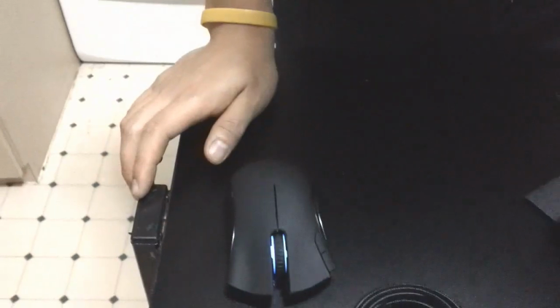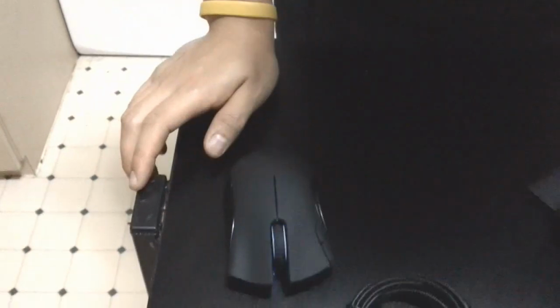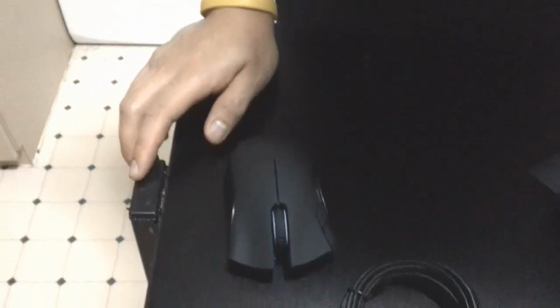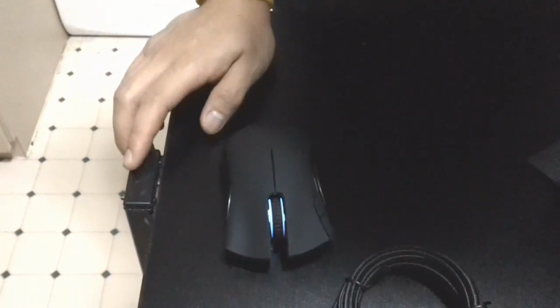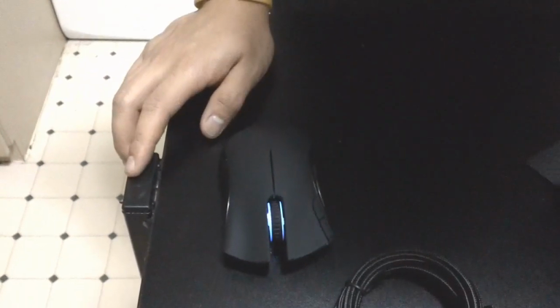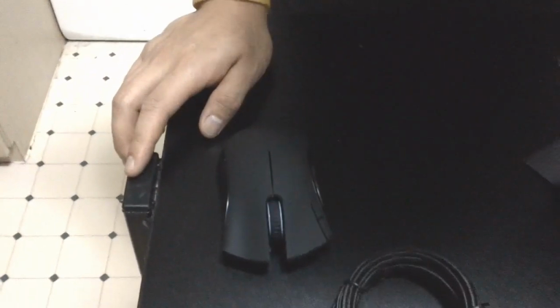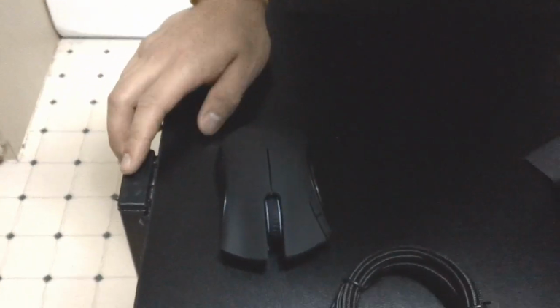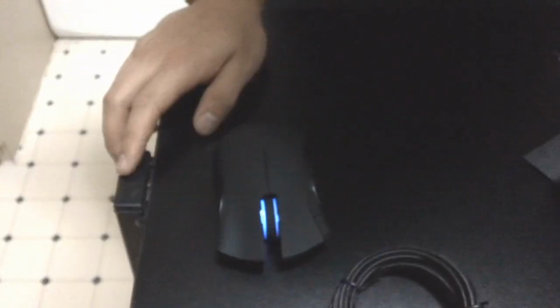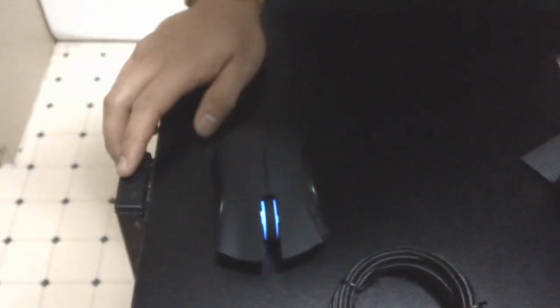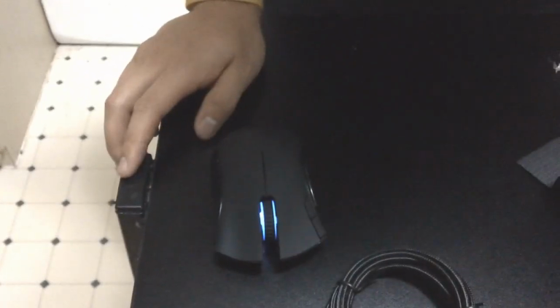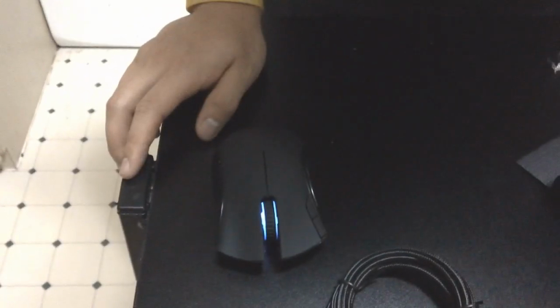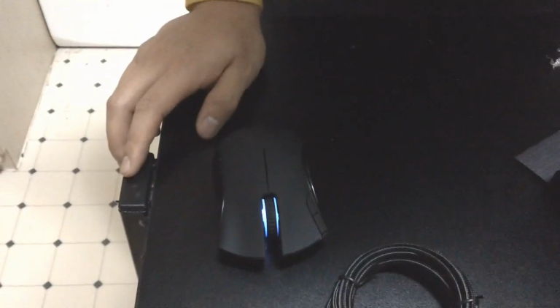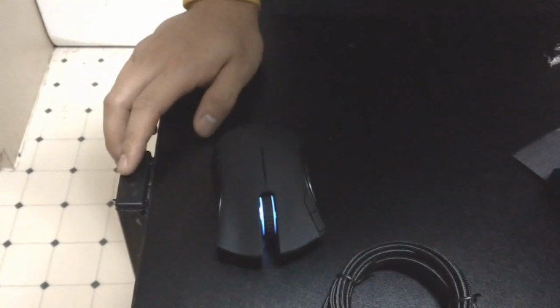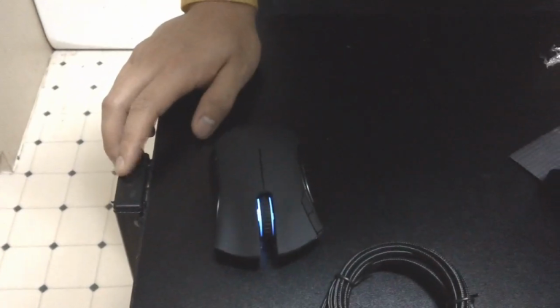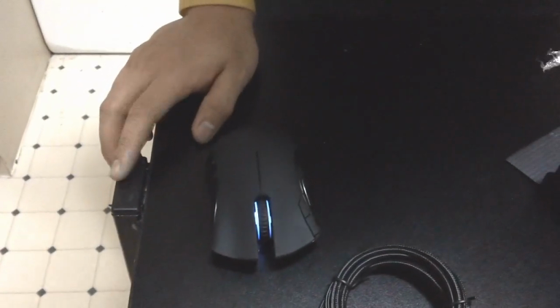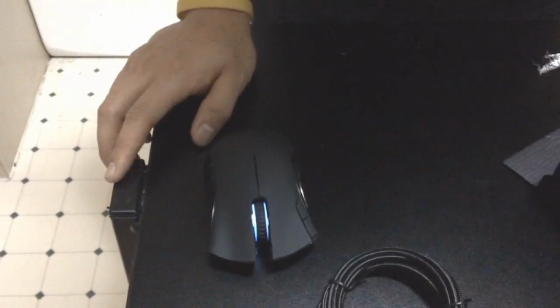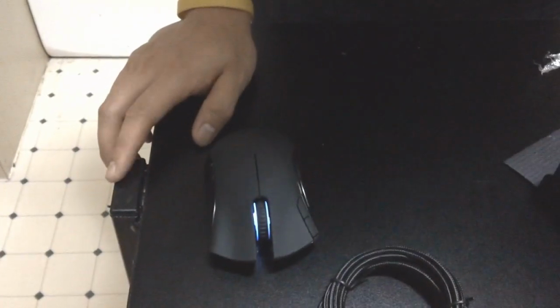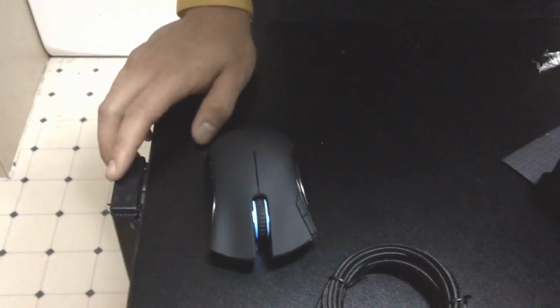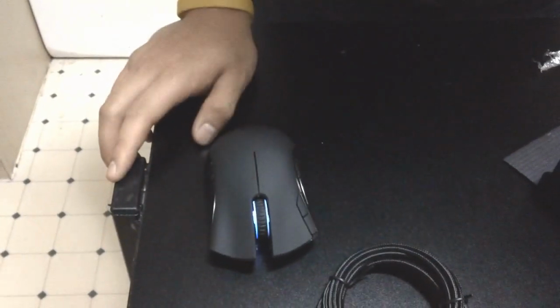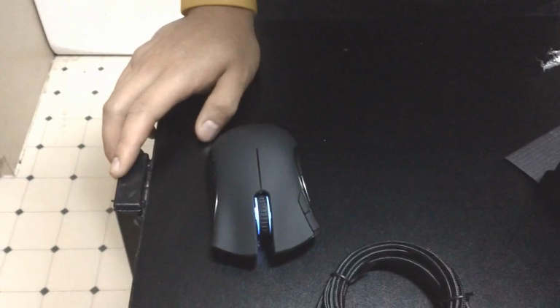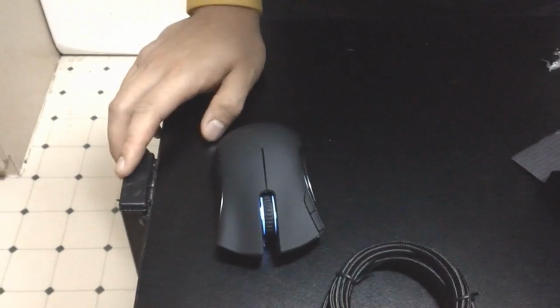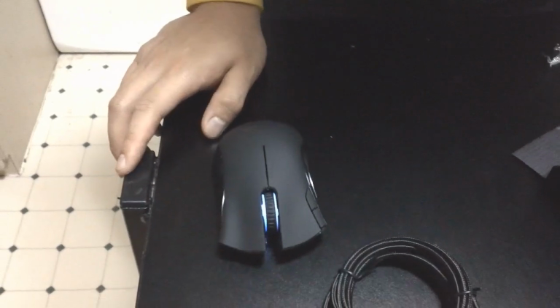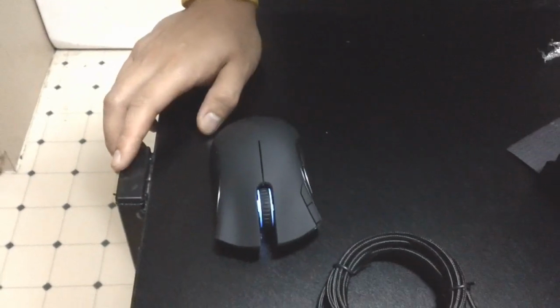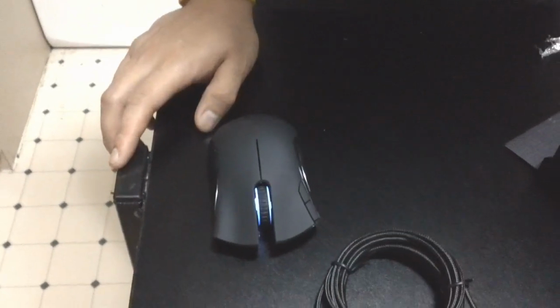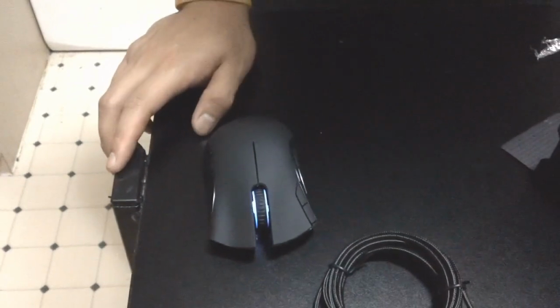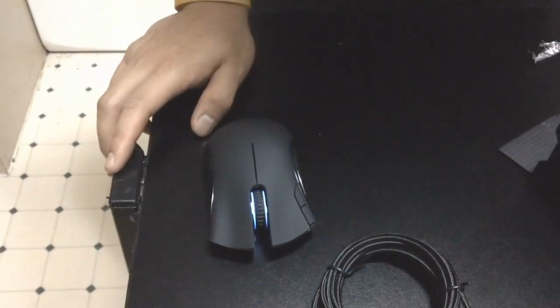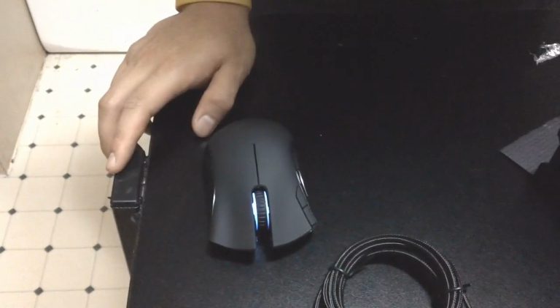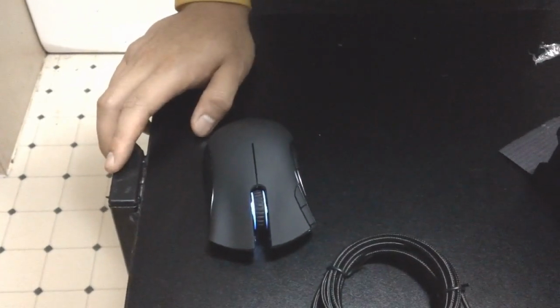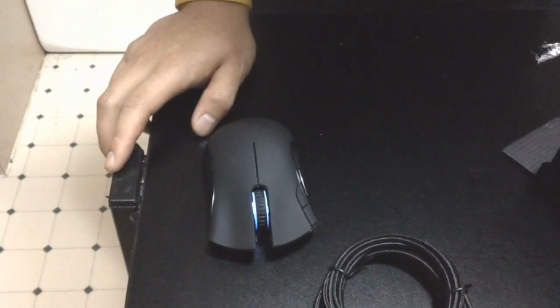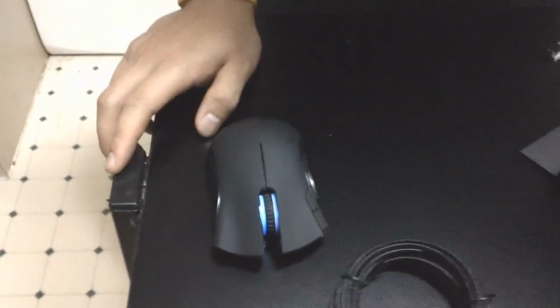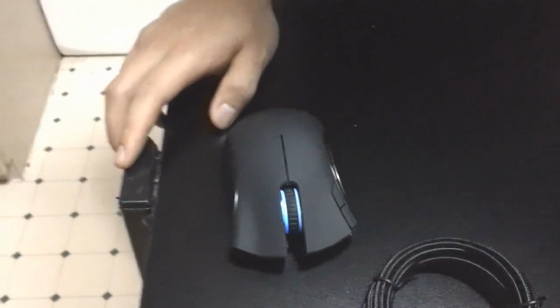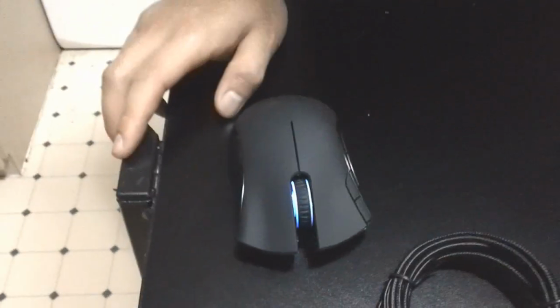Anyways, that's it for the unboxing. When I come back I will do my review on it once I figure out how to change its colors as well. So I'll see you guys in a second.